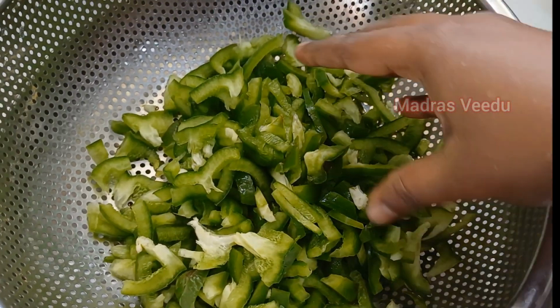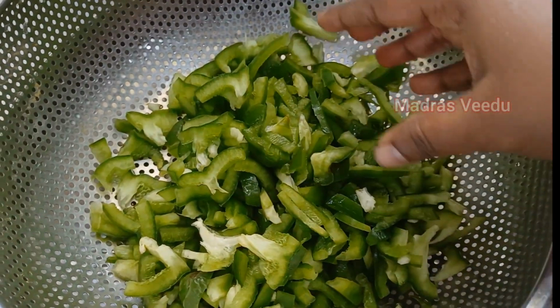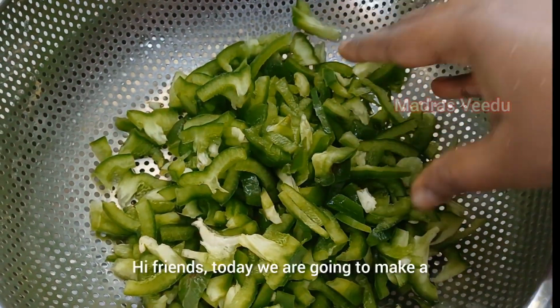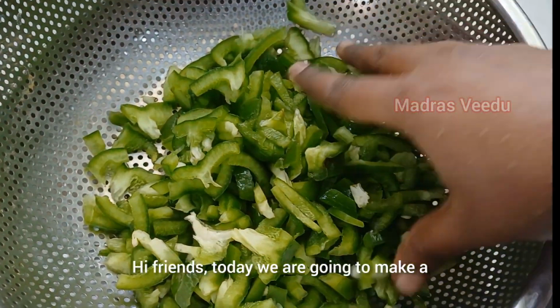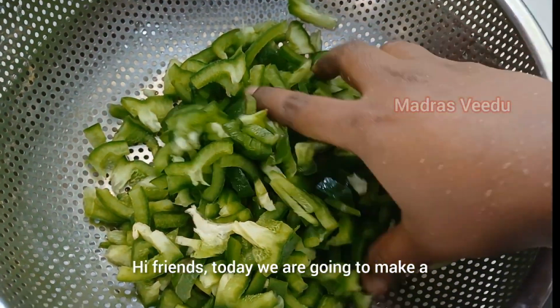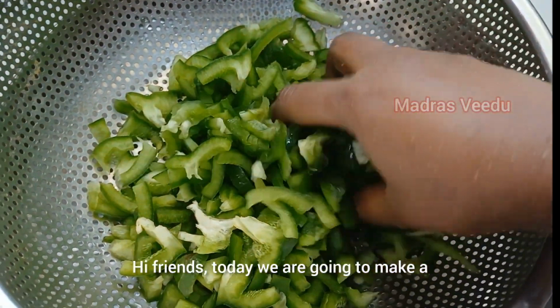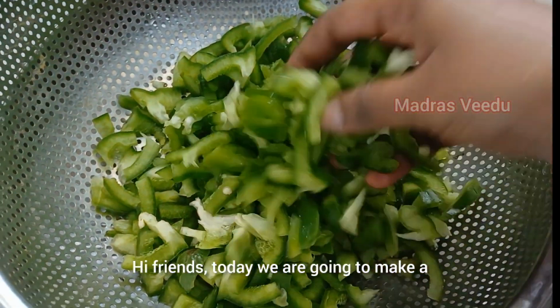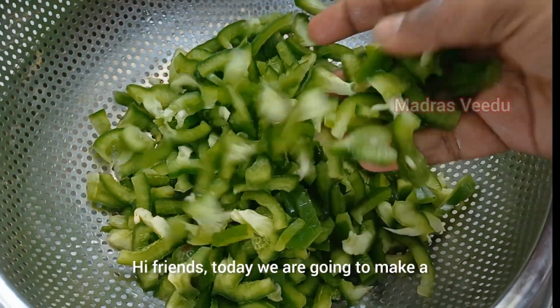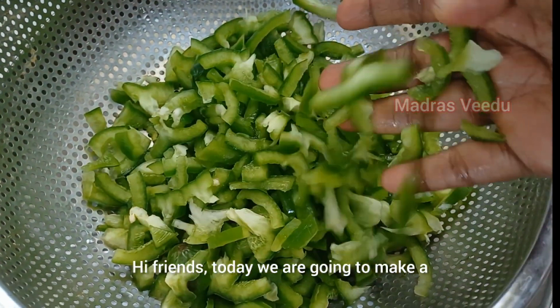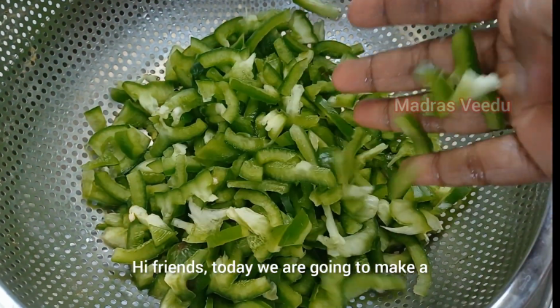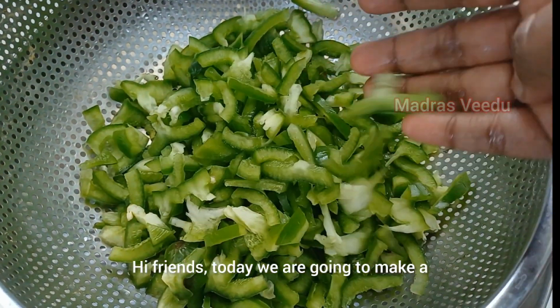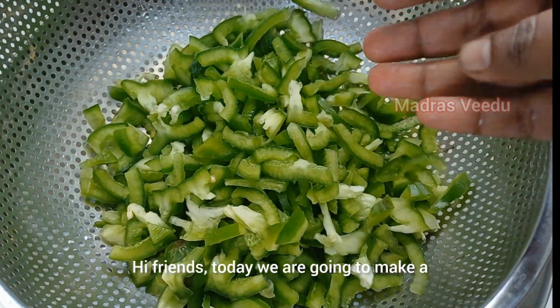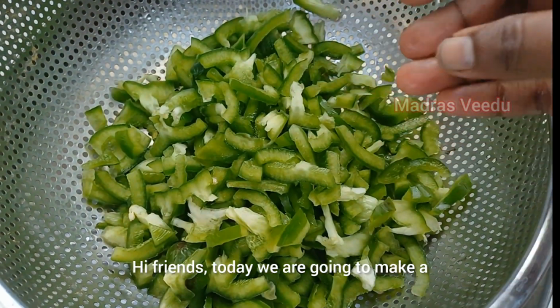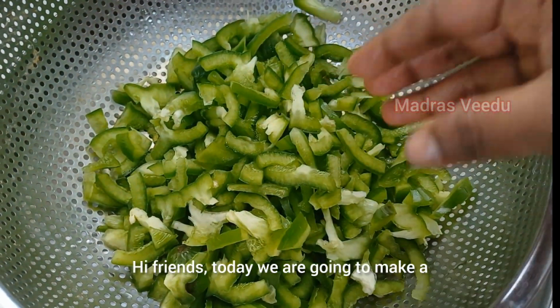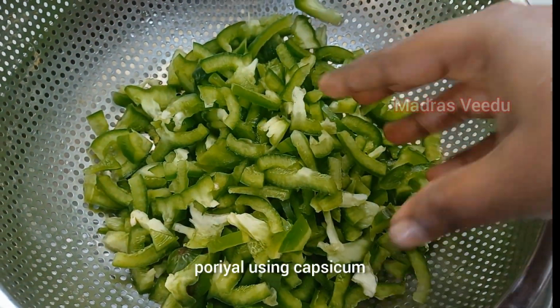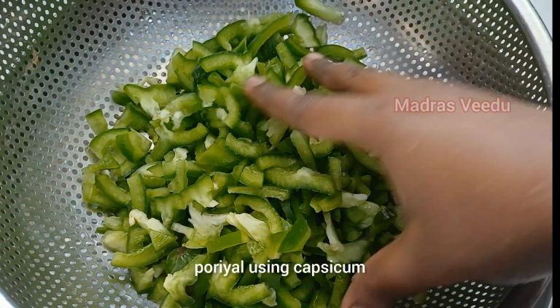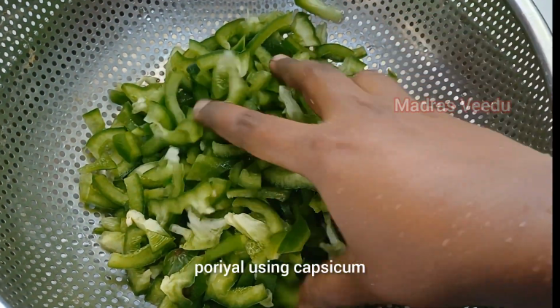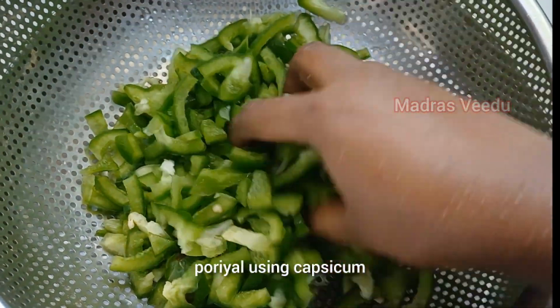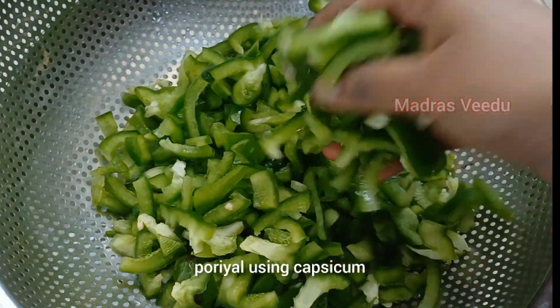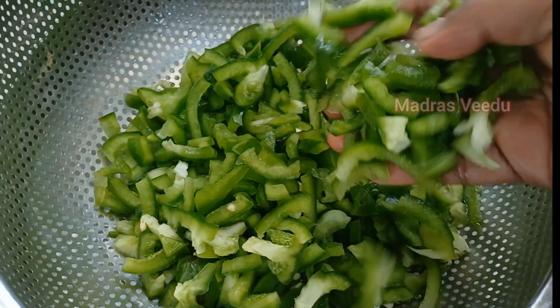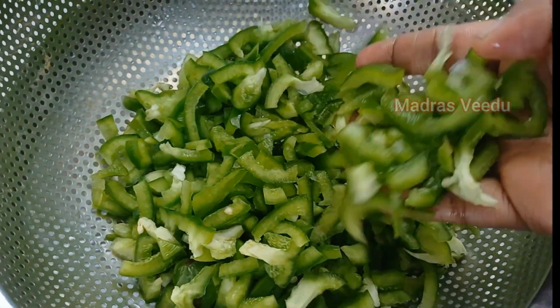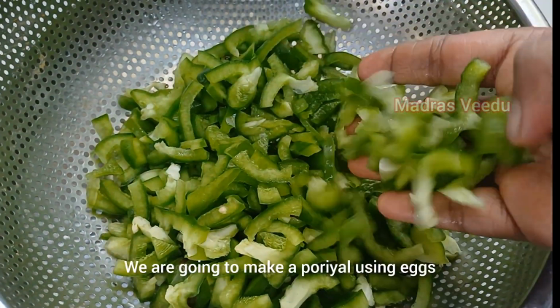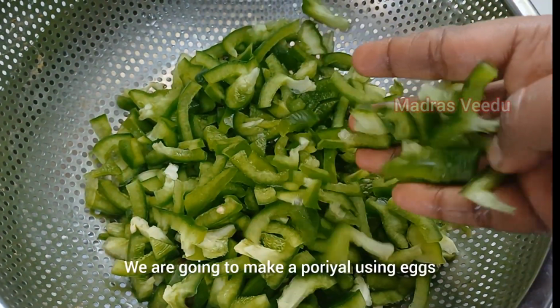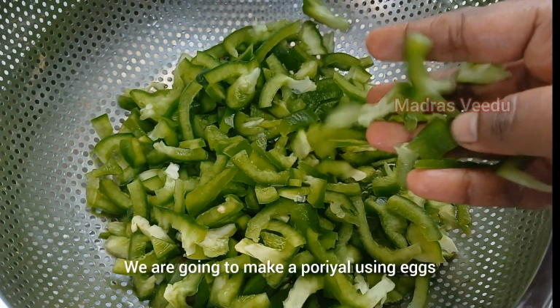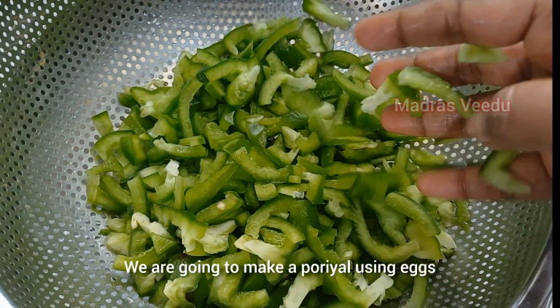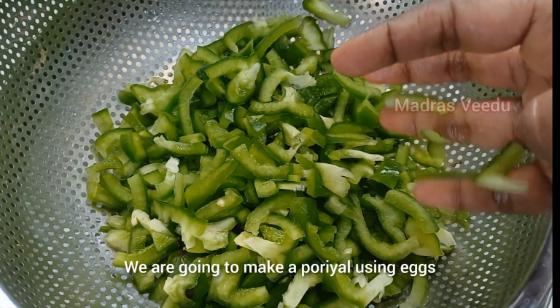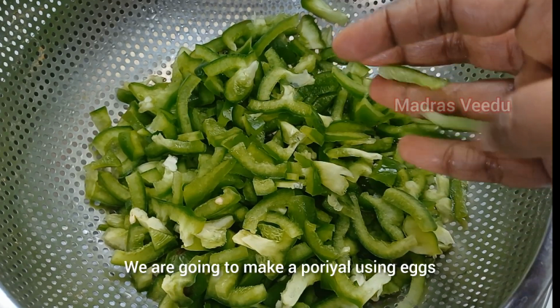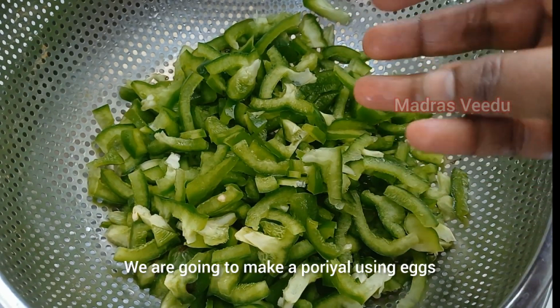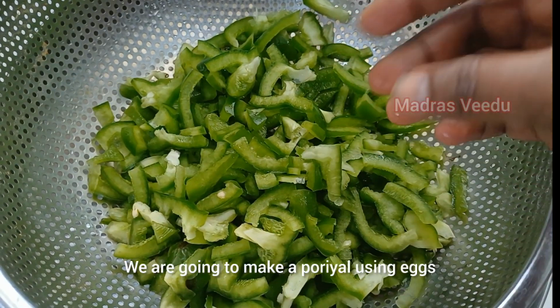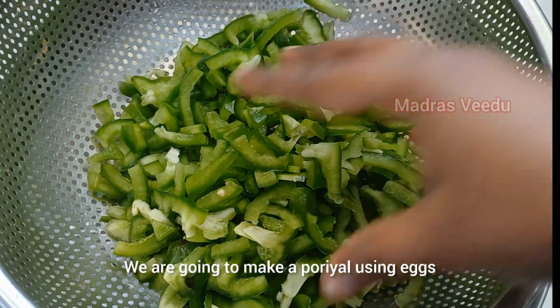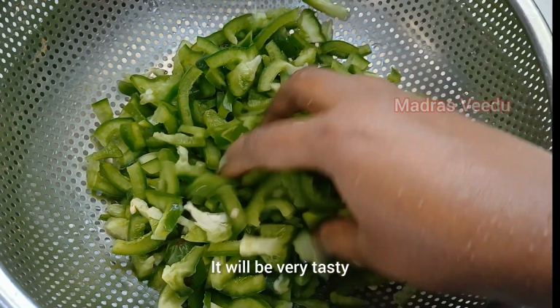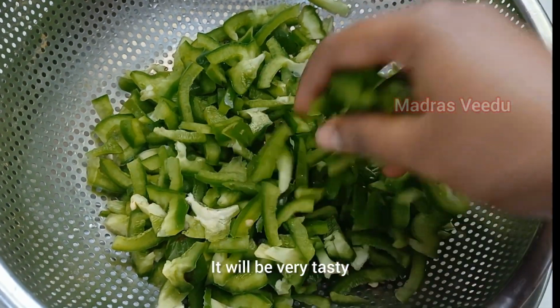Hi friends, we are going to make a cake for capsicum. Let's make a cake for the cake. It is very tasty.